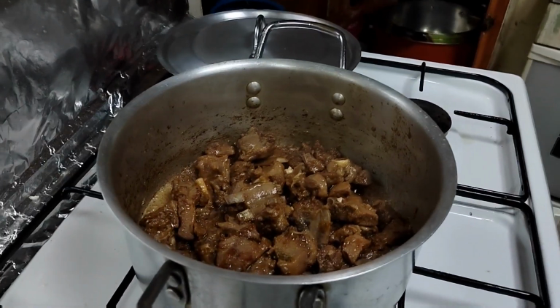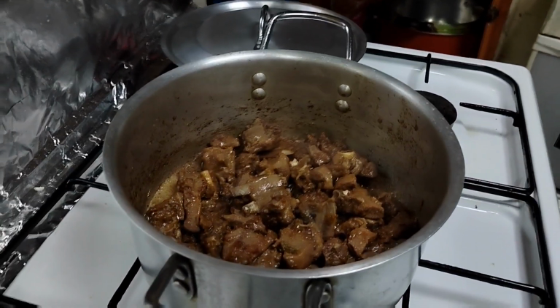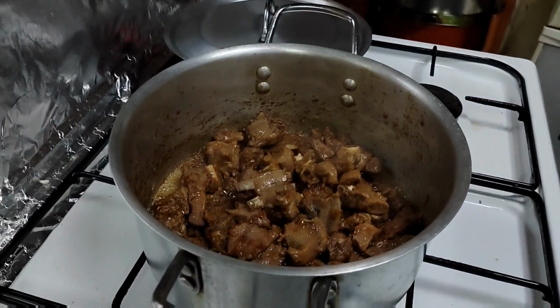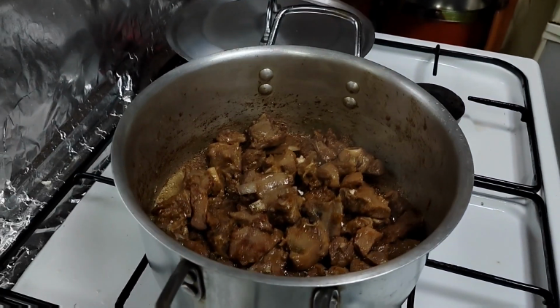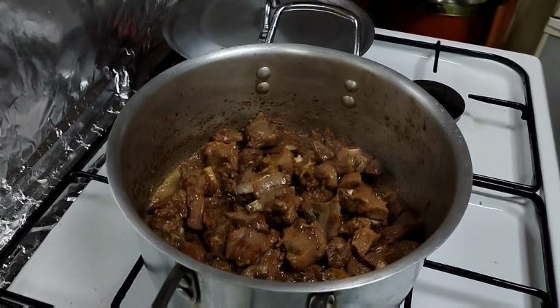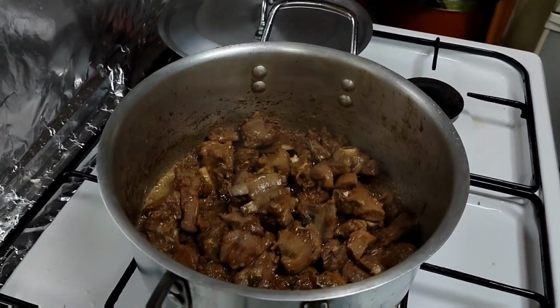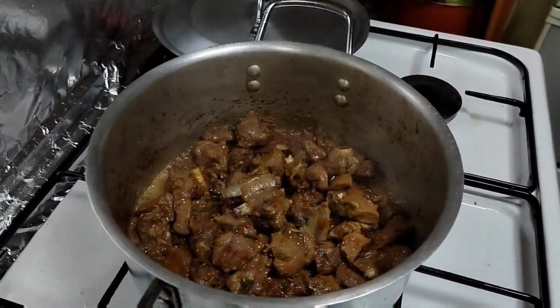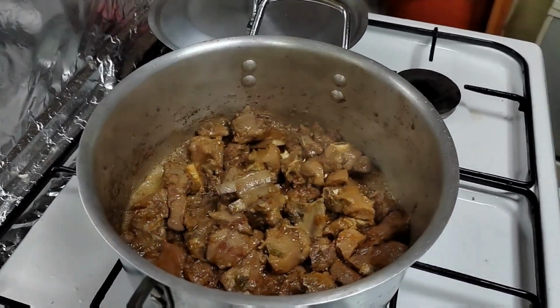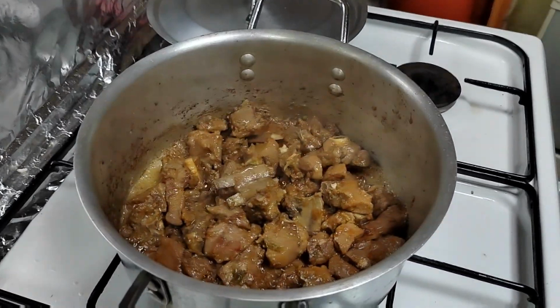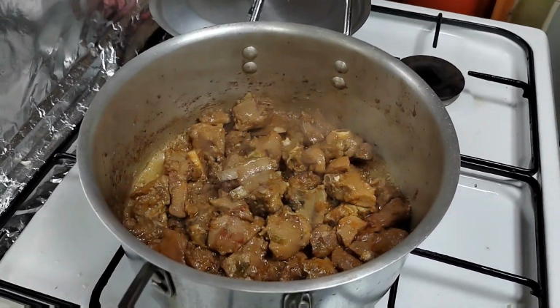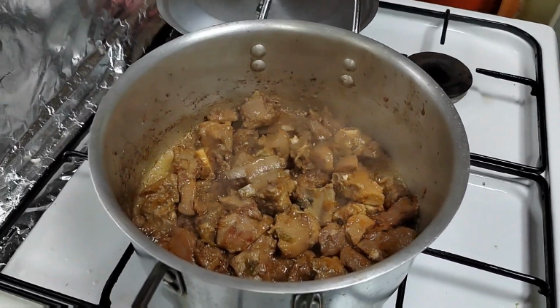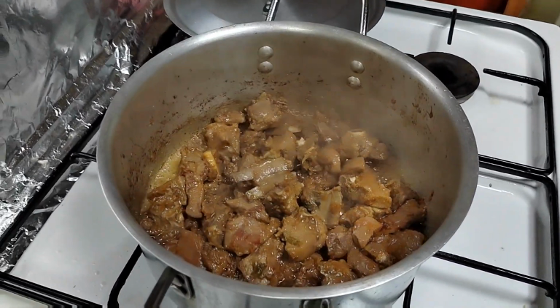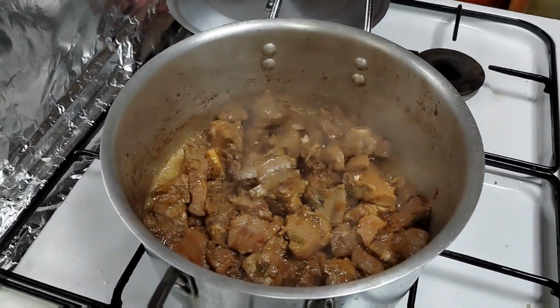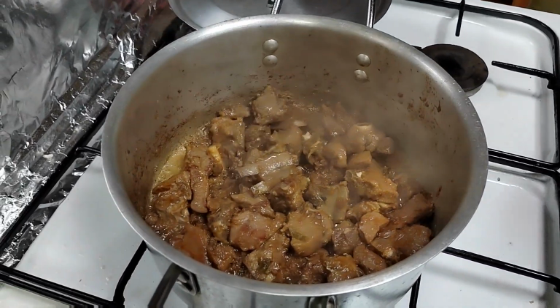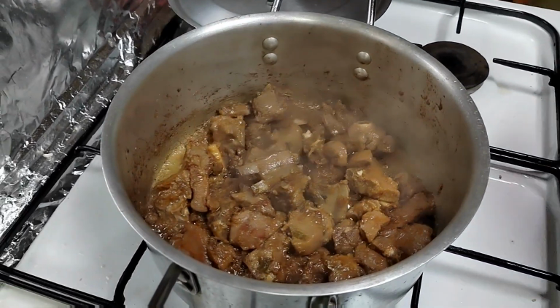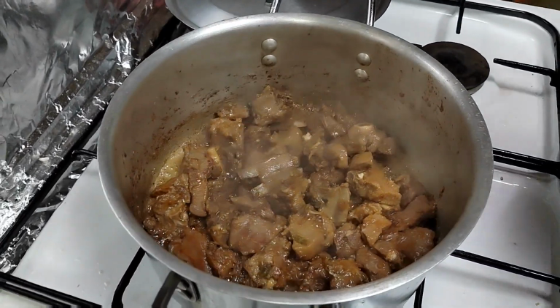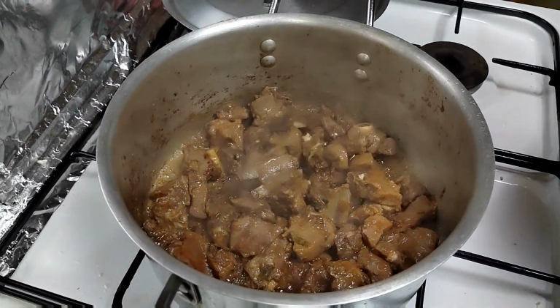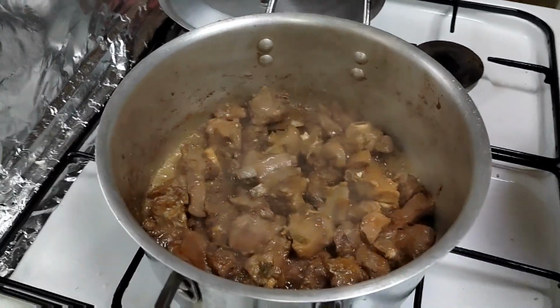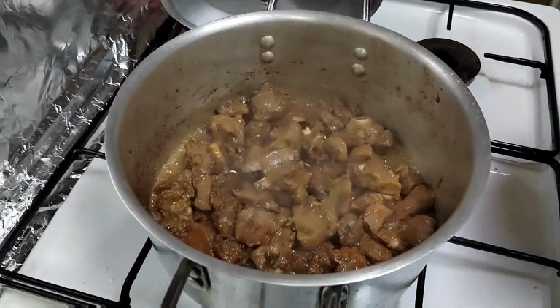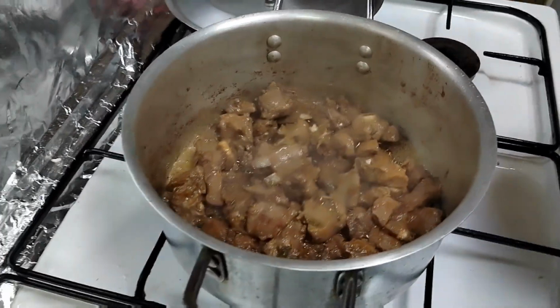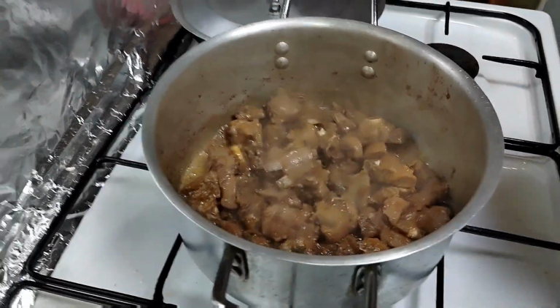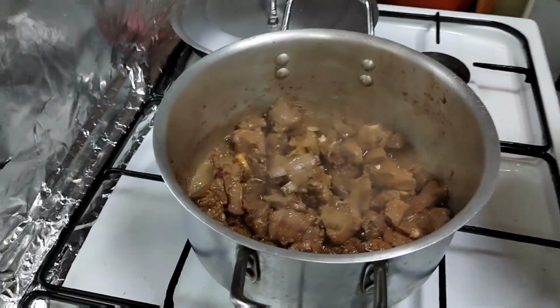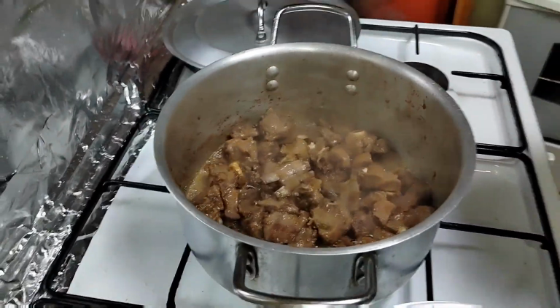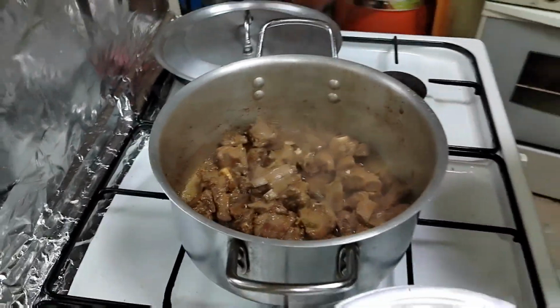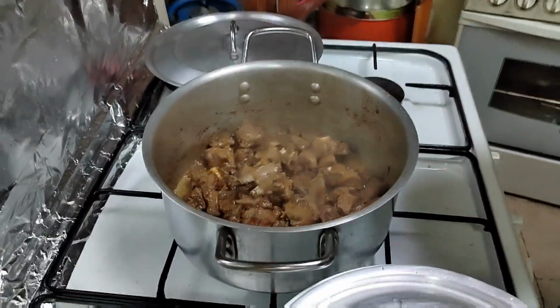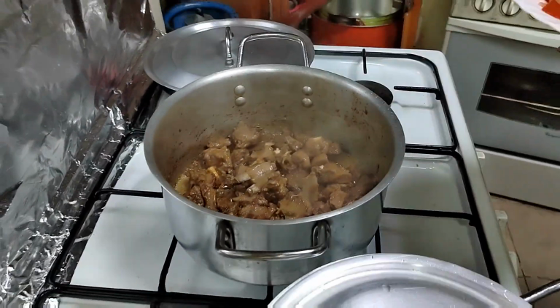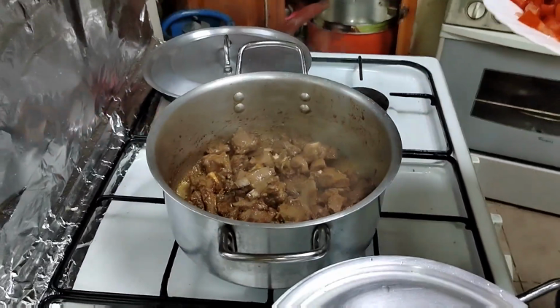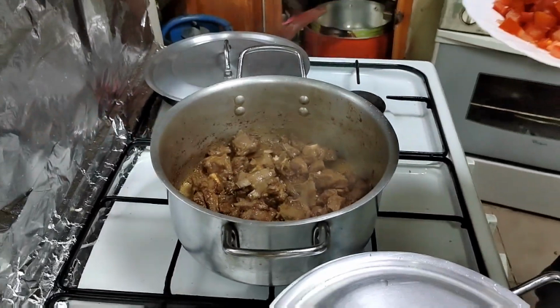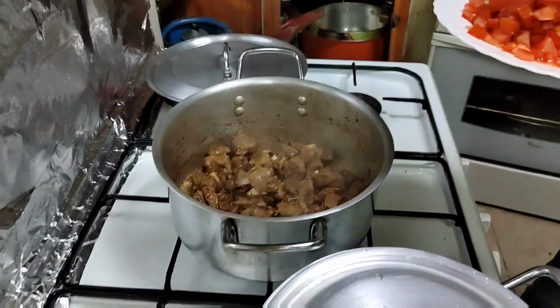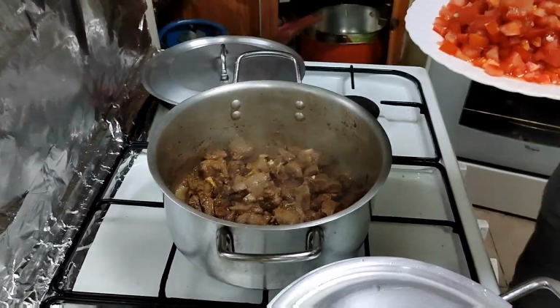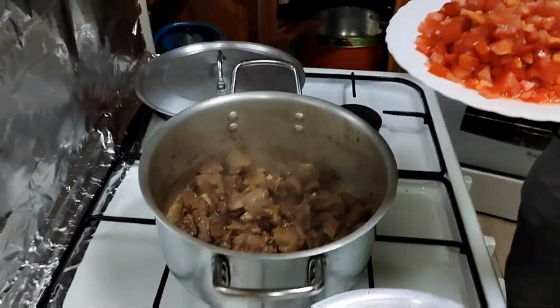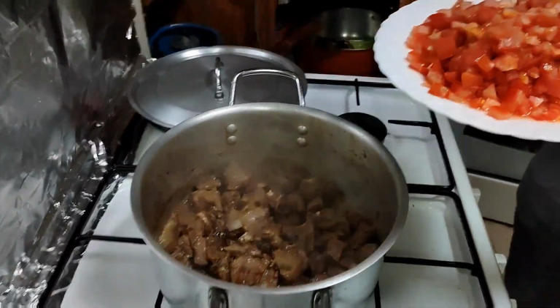So now this is about 25 minutes, so we're gonna put the tomato.